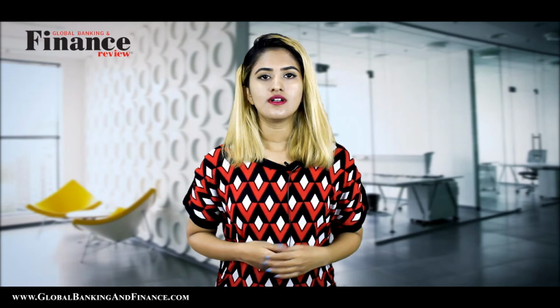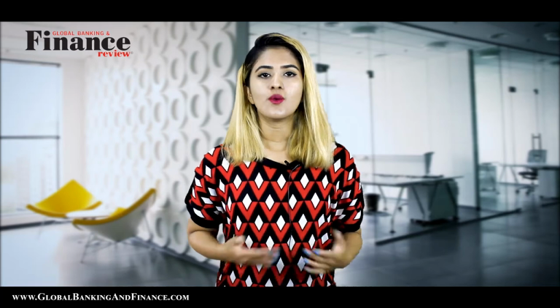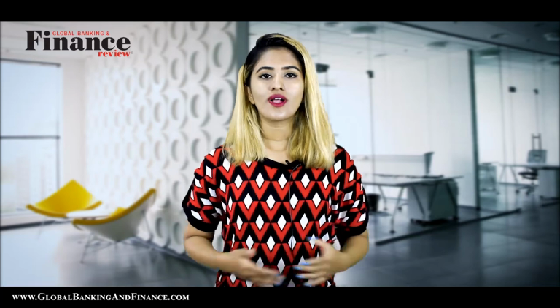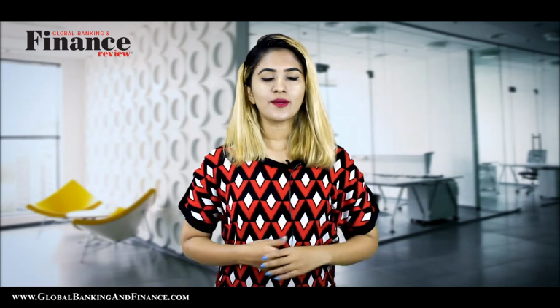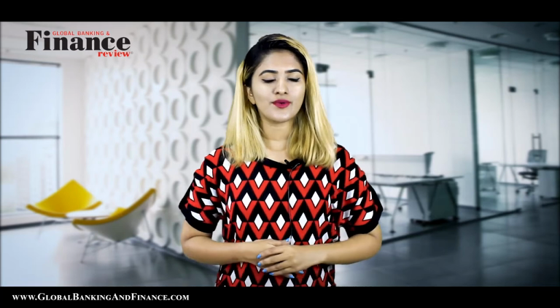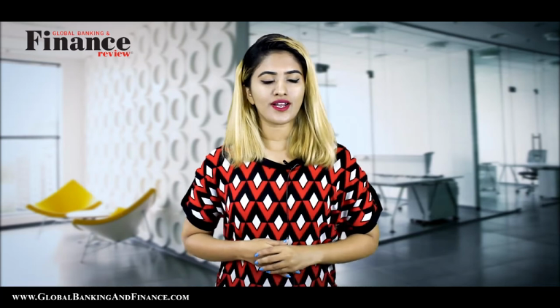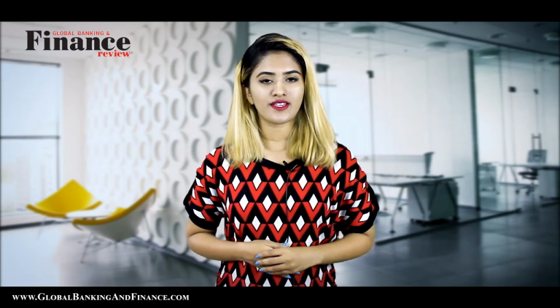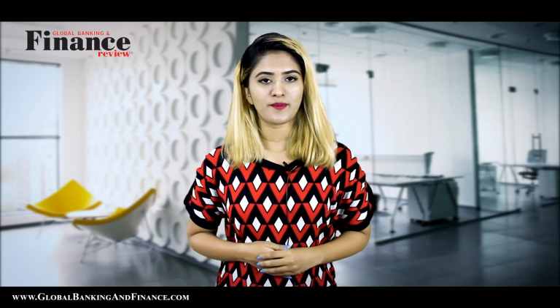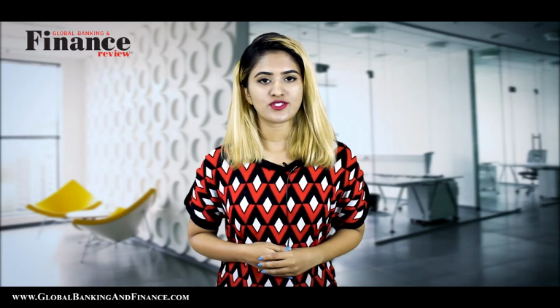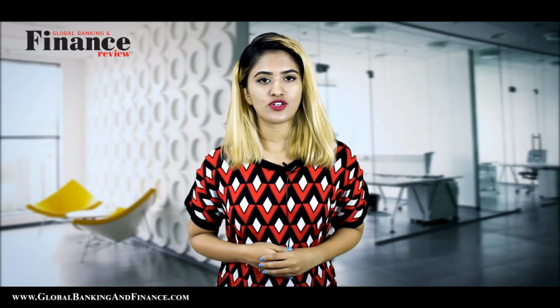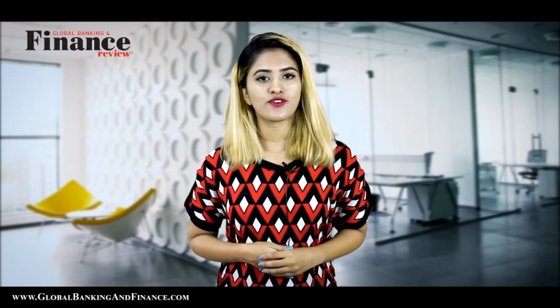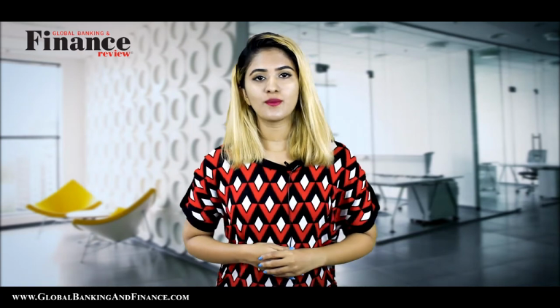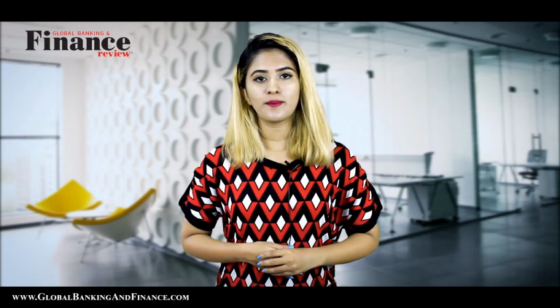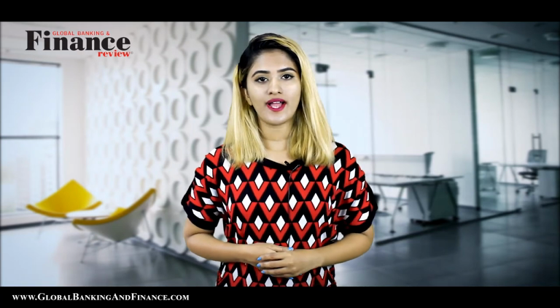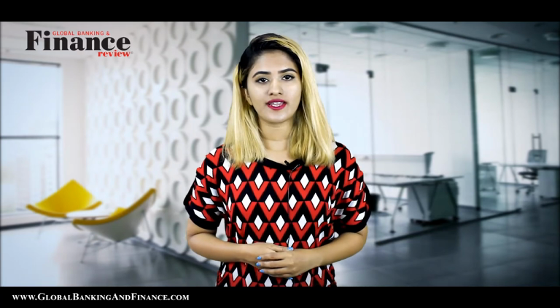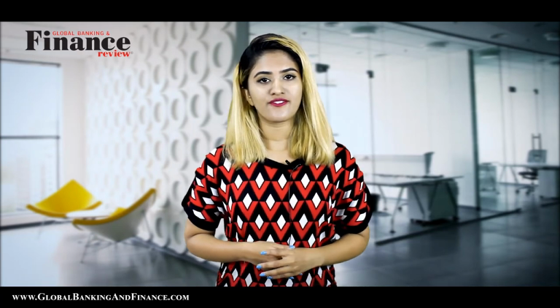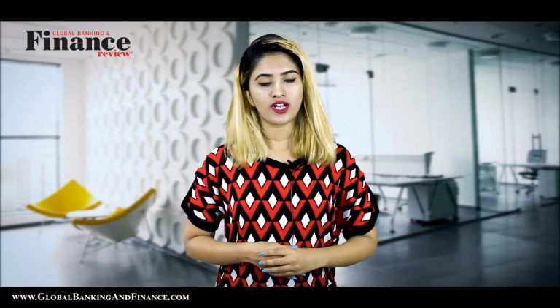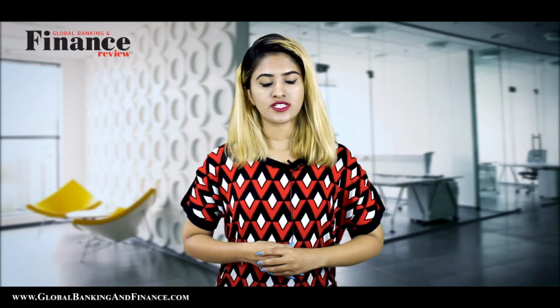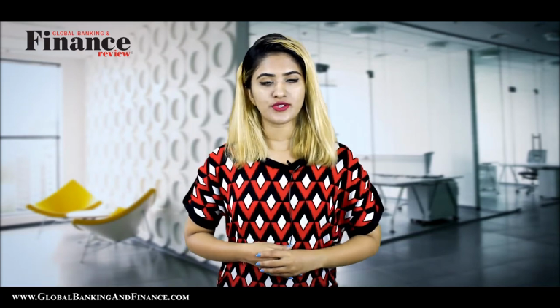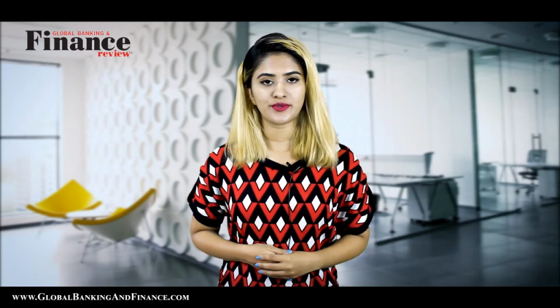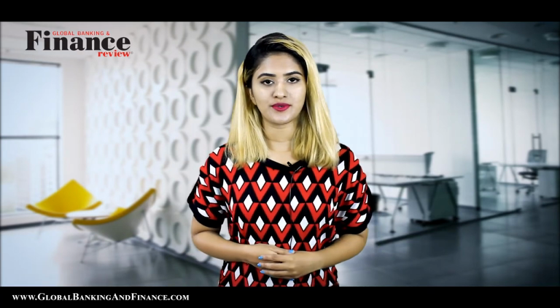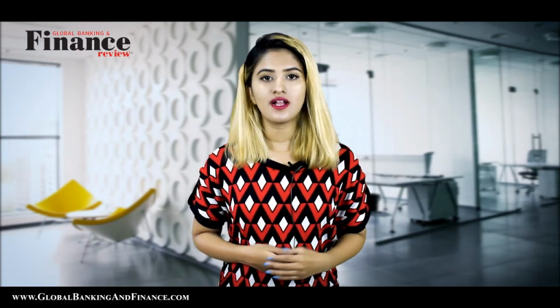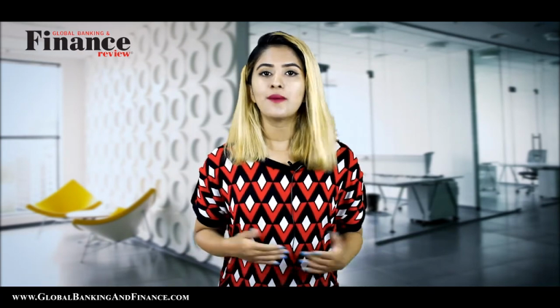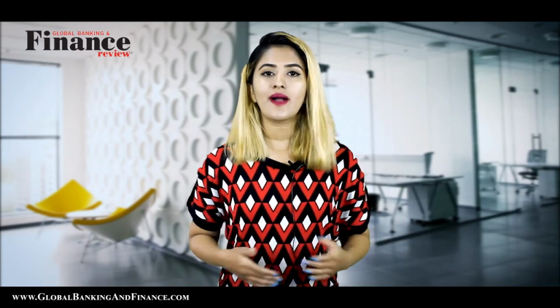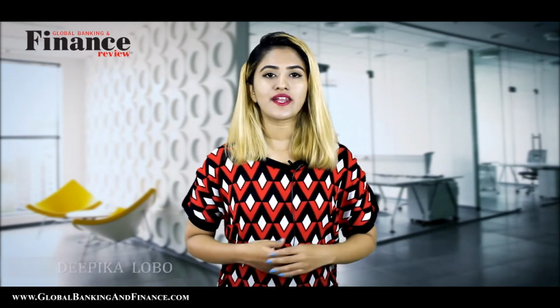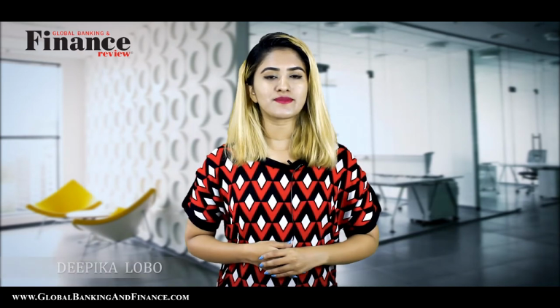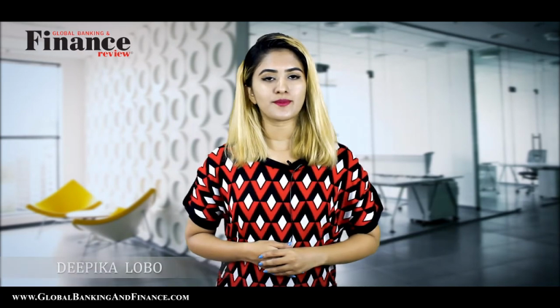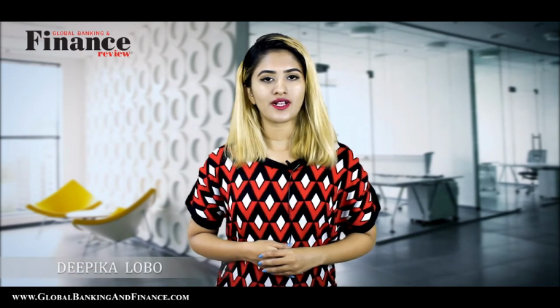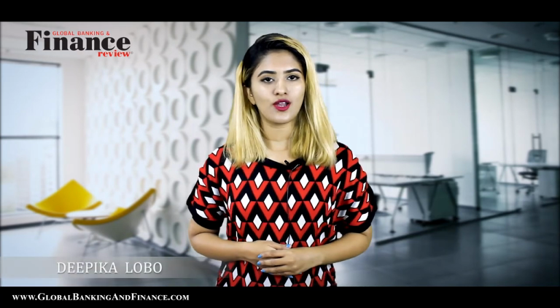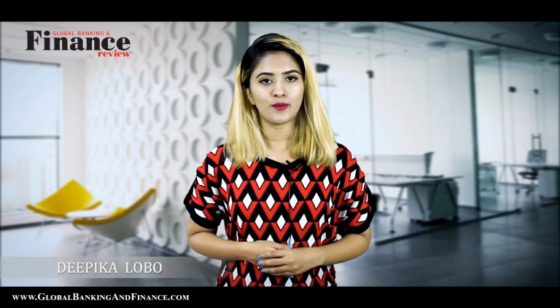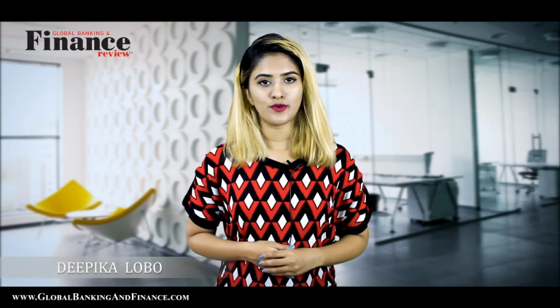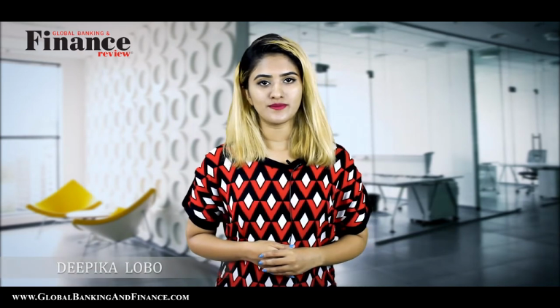Welcome to another episode of Global Banking & Finance TV. My name is Zipika Lobo.